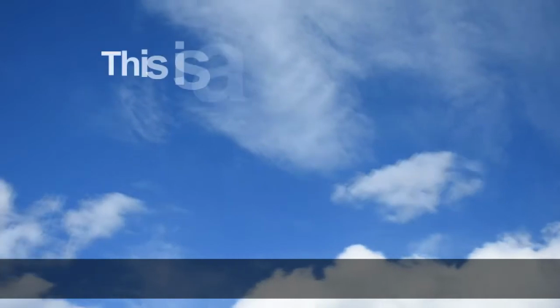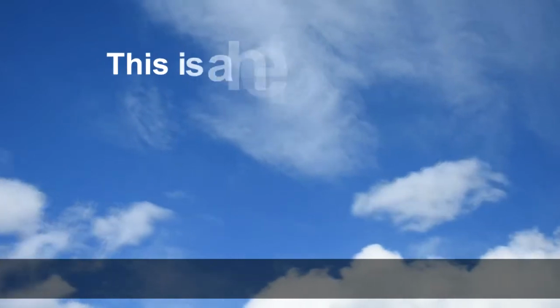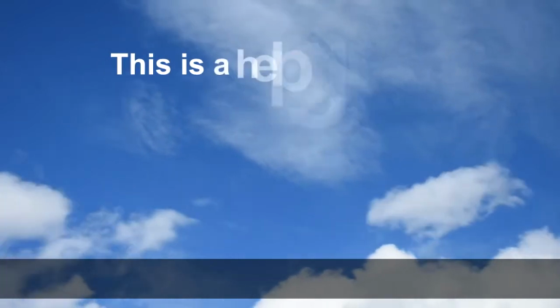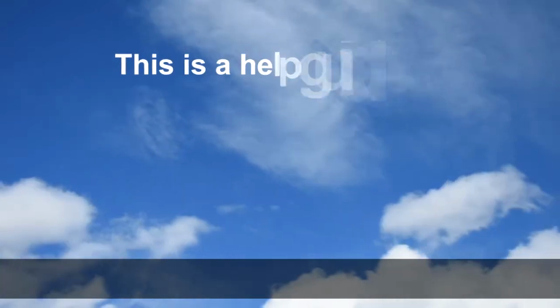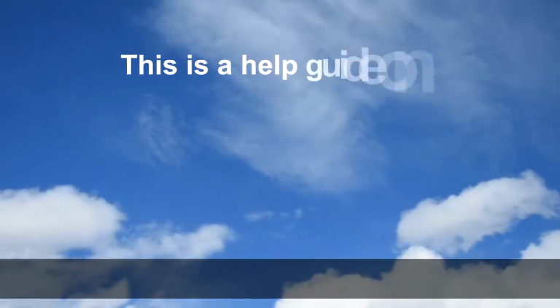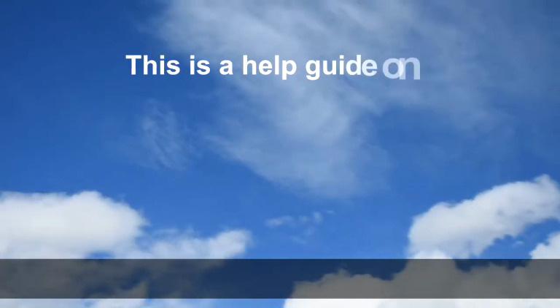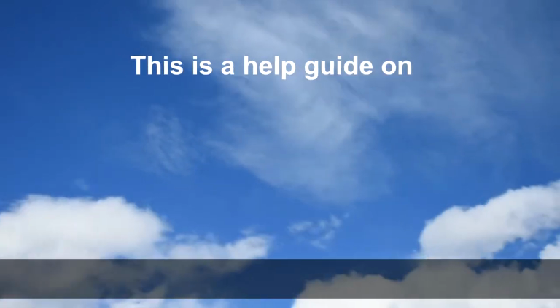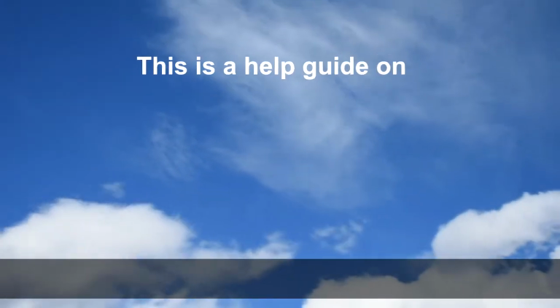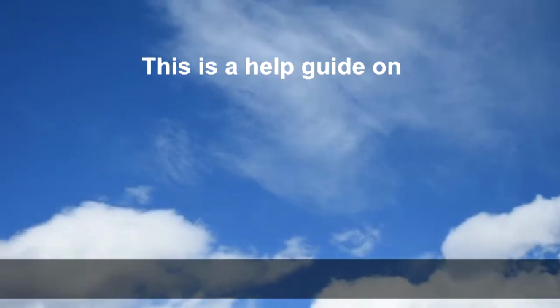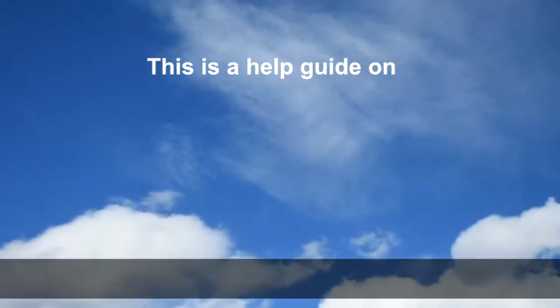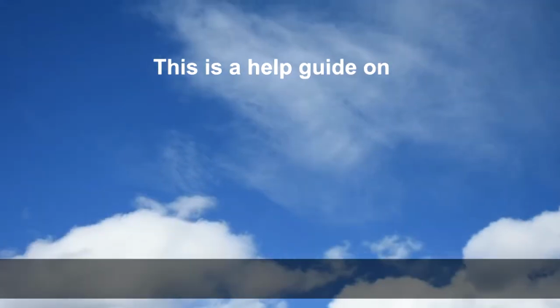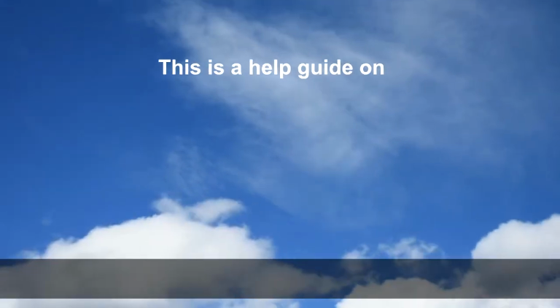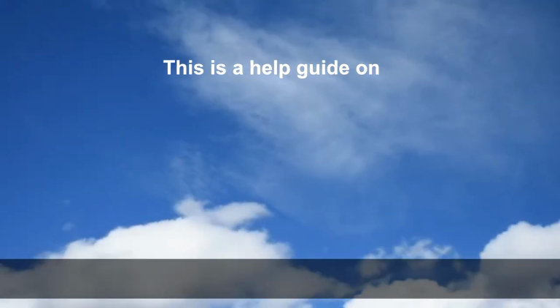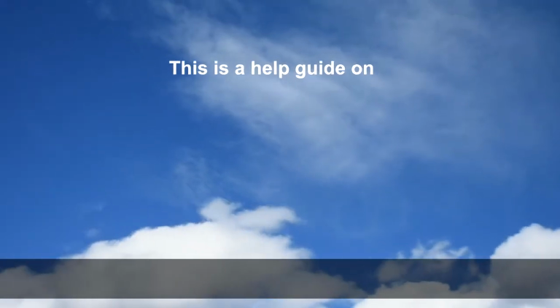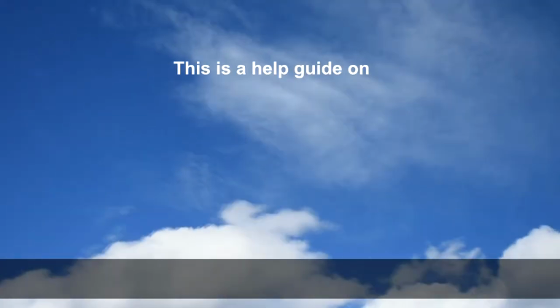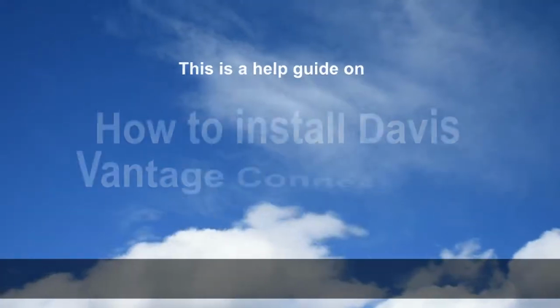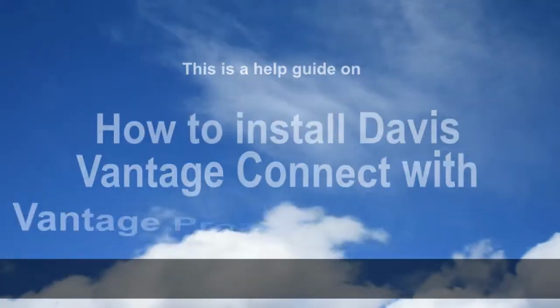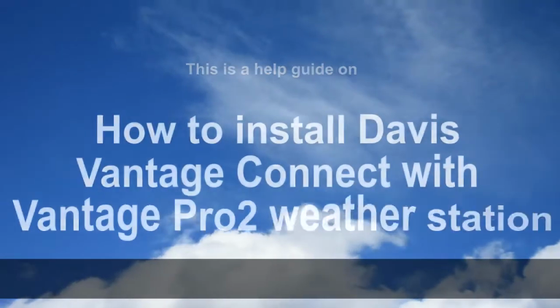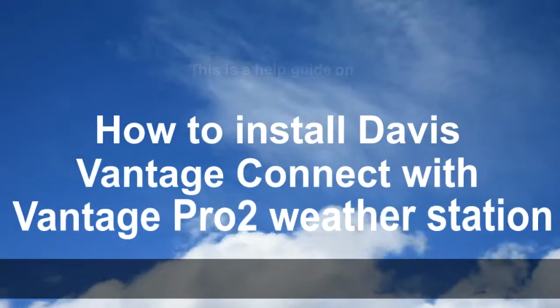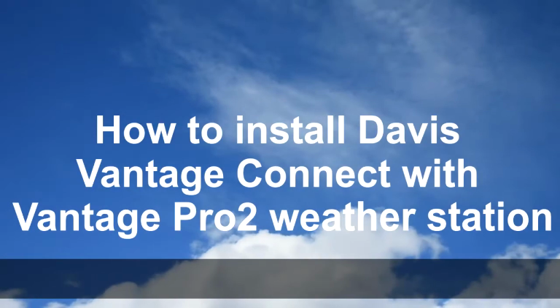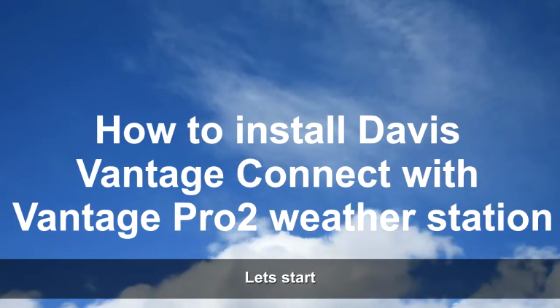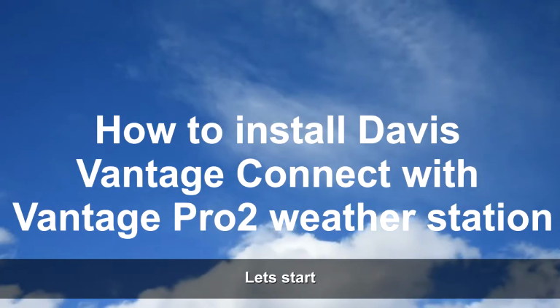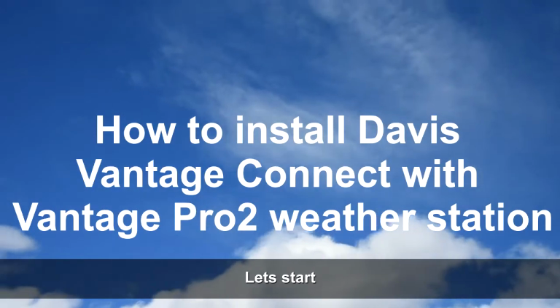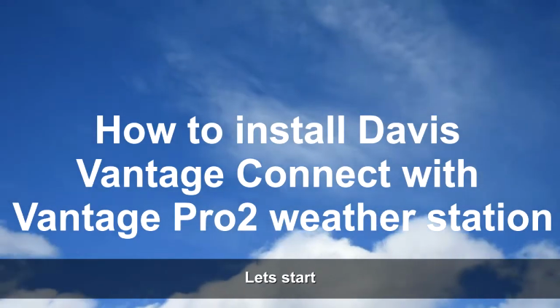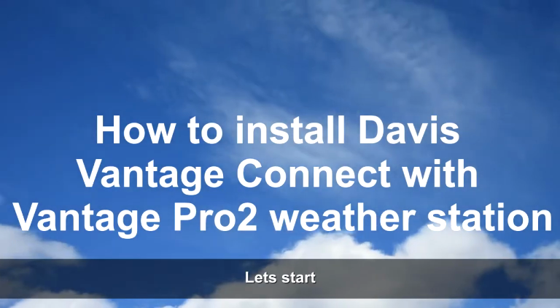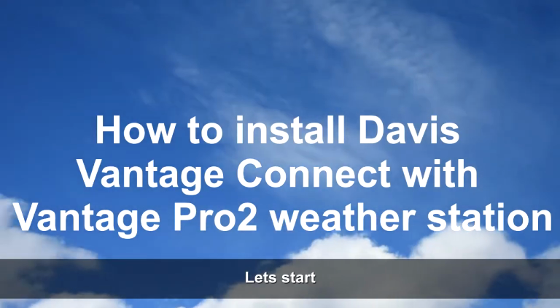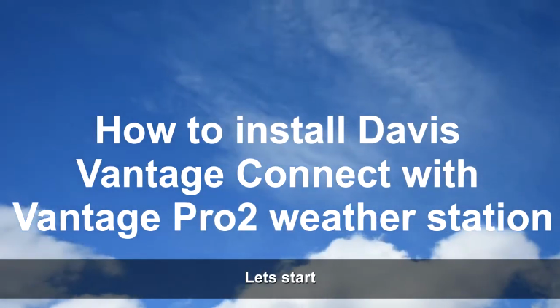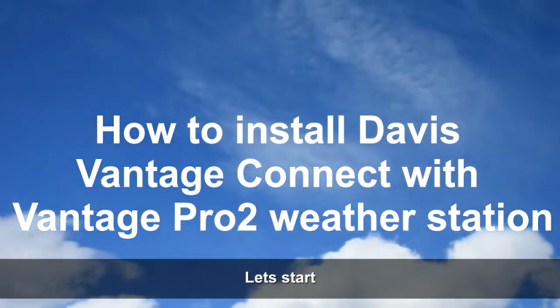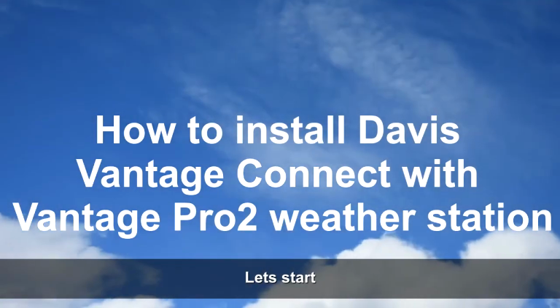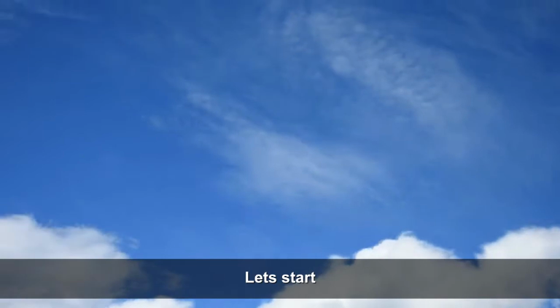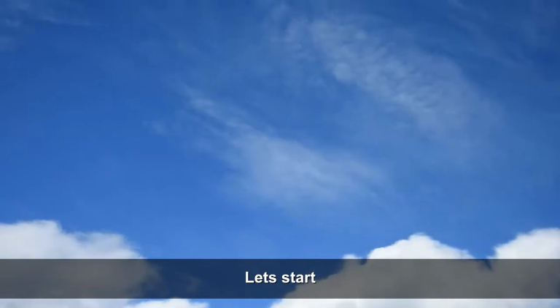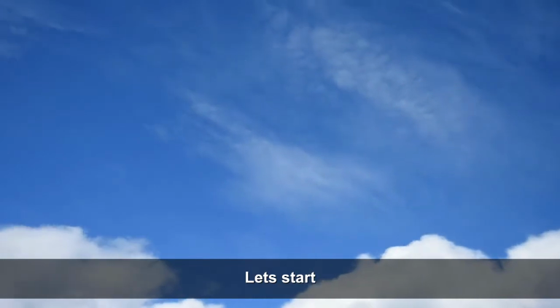This is a help guide on how to install Davis Vantage Connect with Vantage PRO2 weather station.